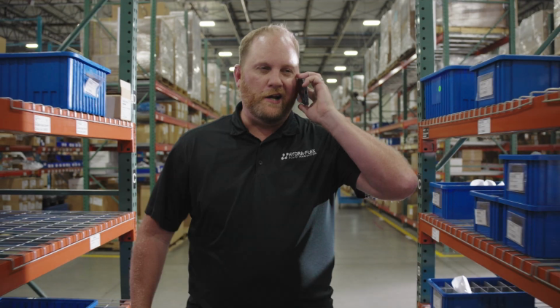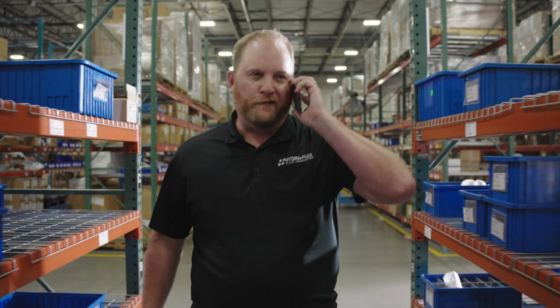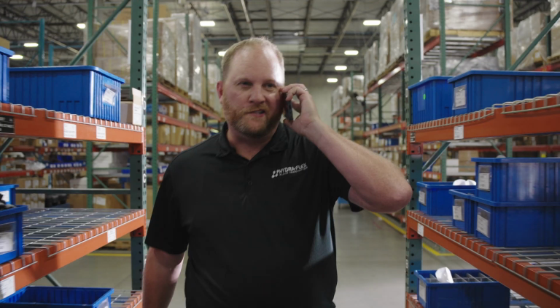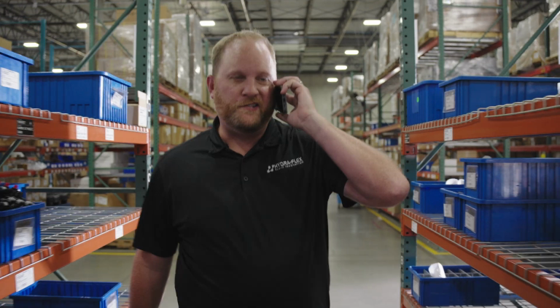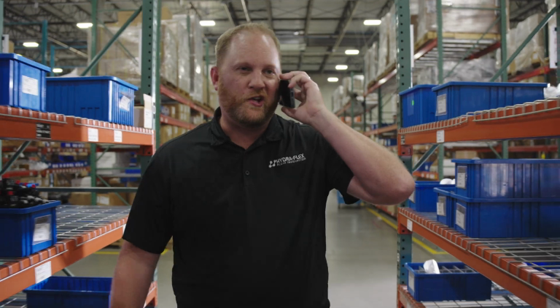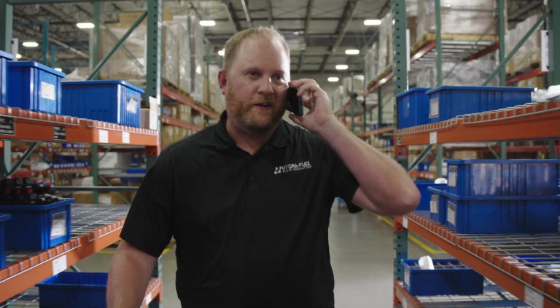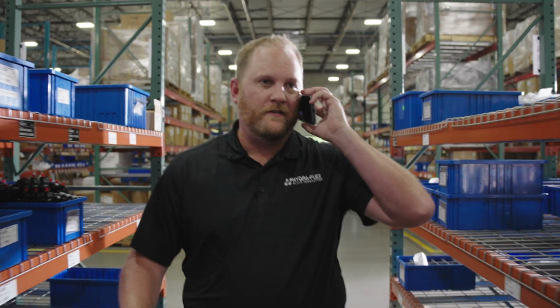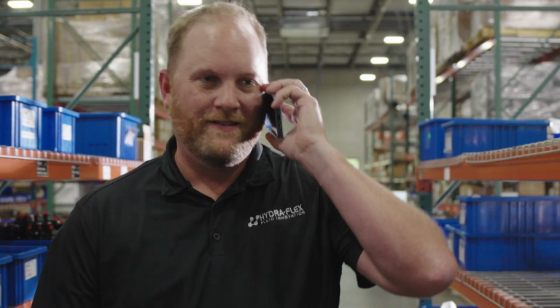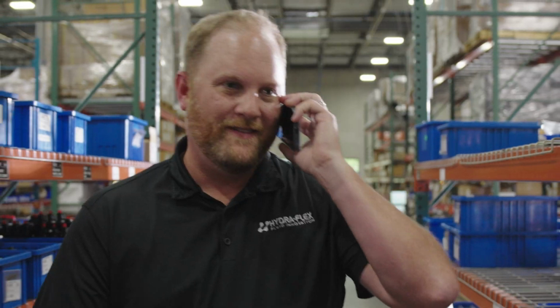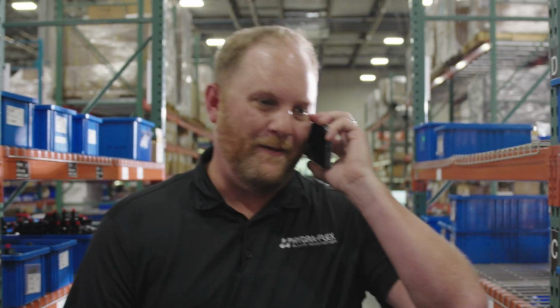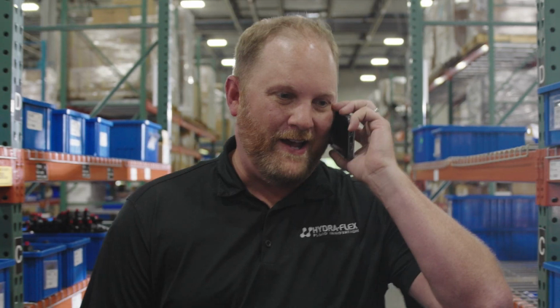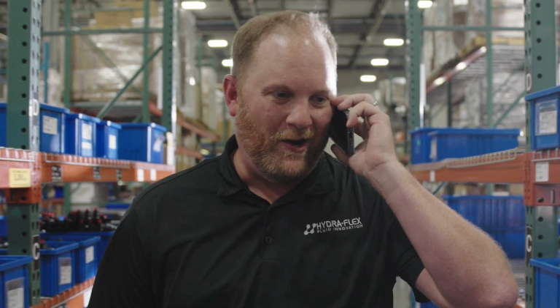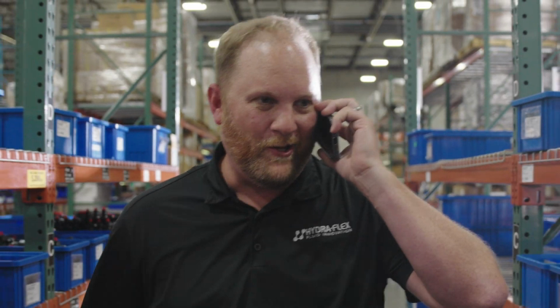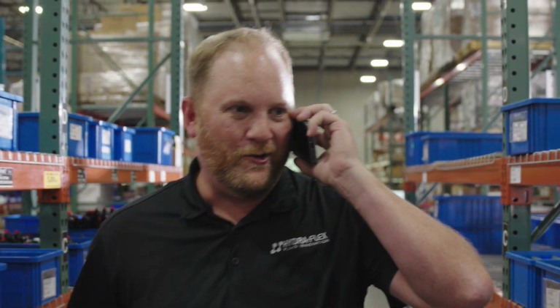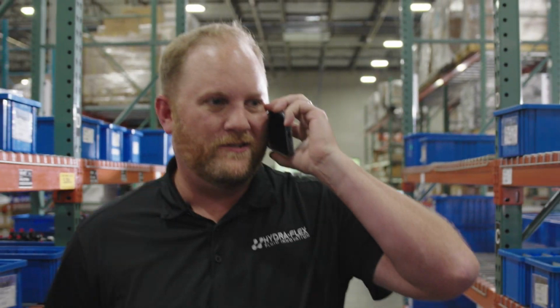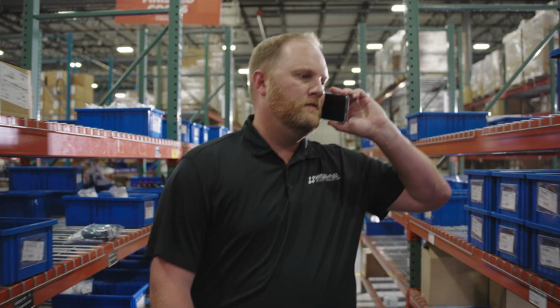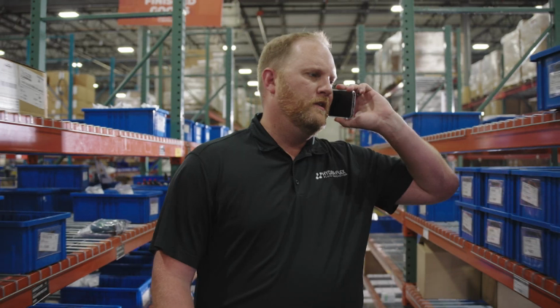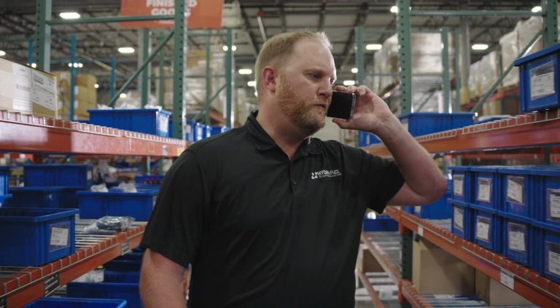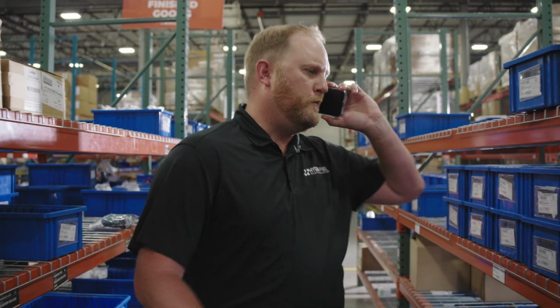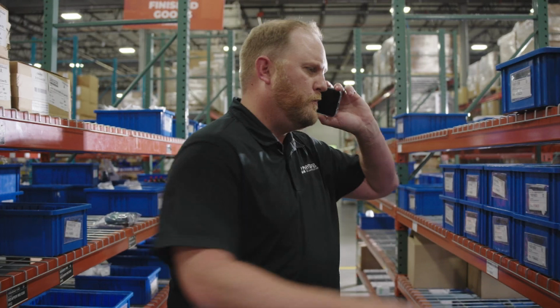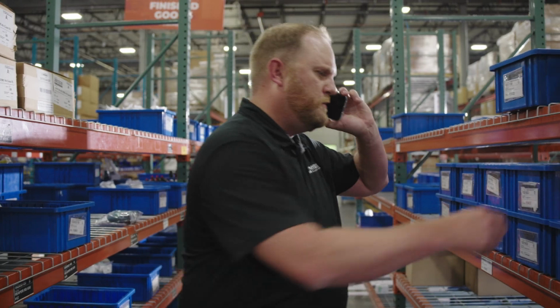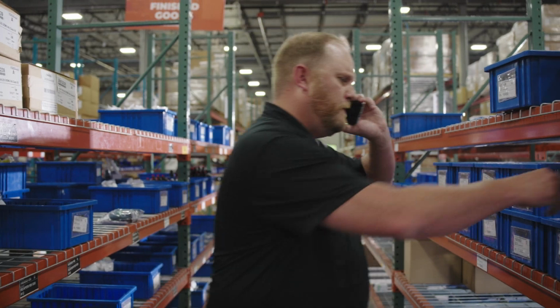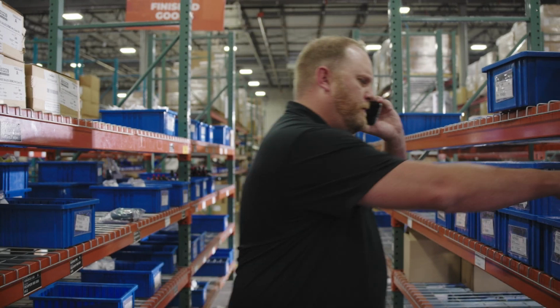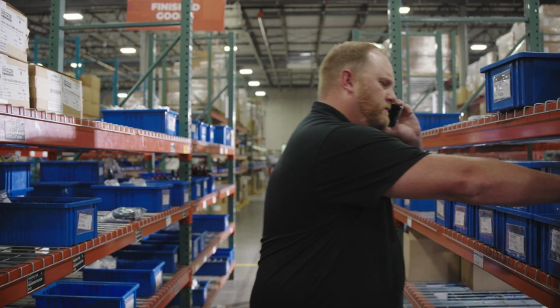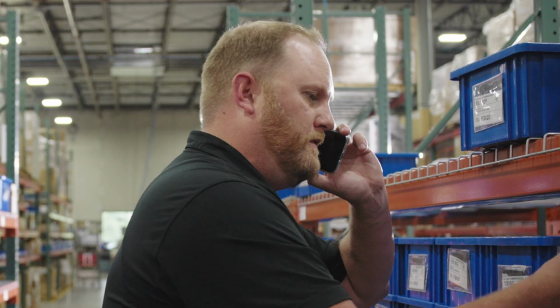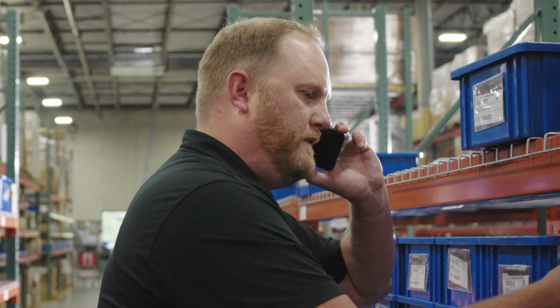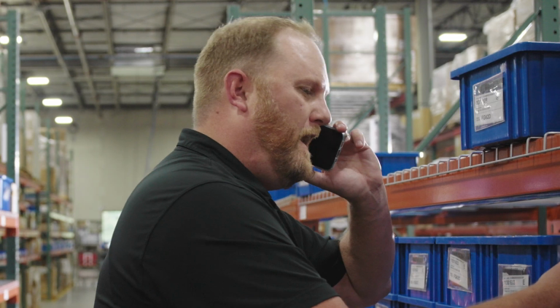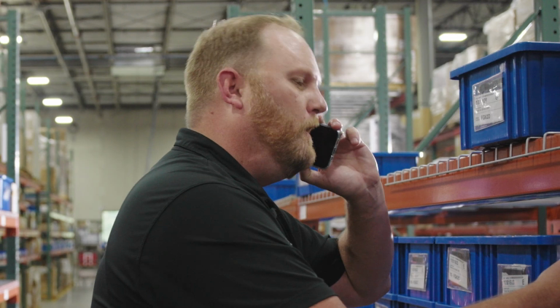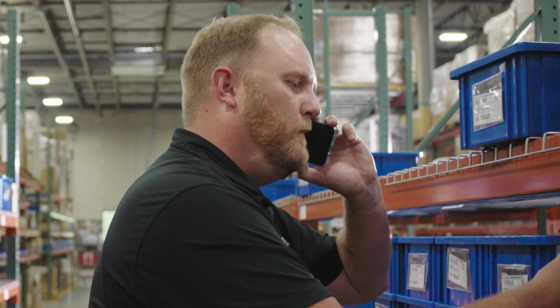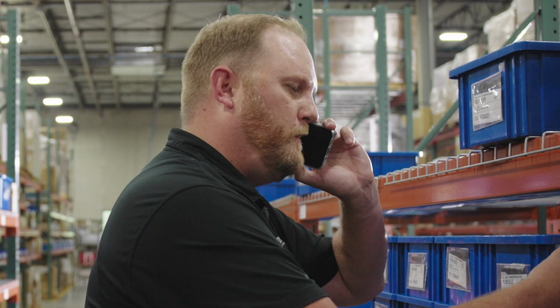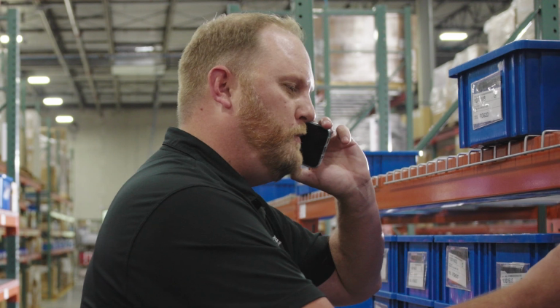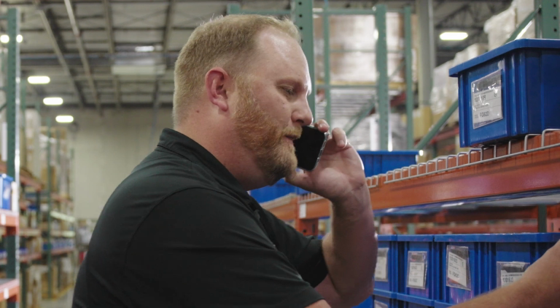Hydroflex, this is Chad. Hey man, how are you? Three-quarter inch Reaper? Yeah, let me look into it.